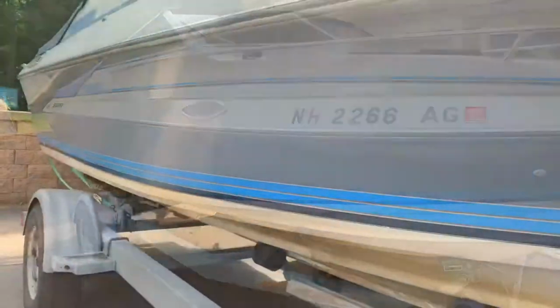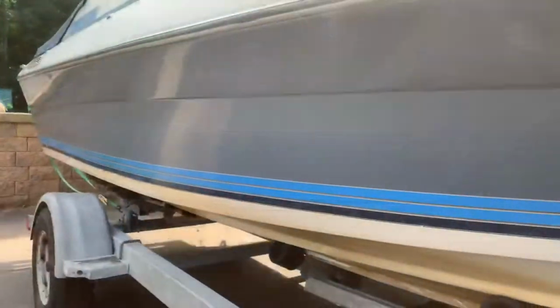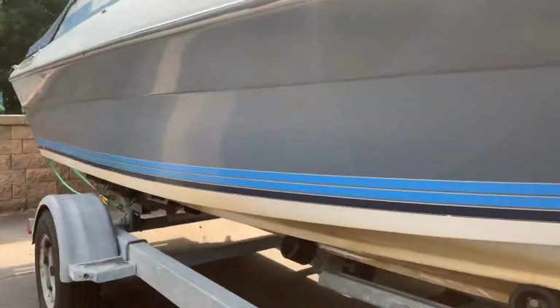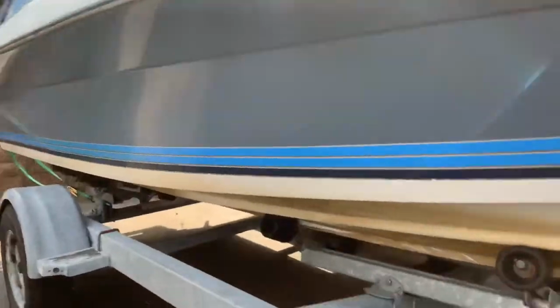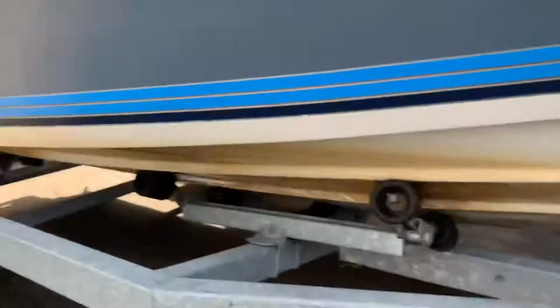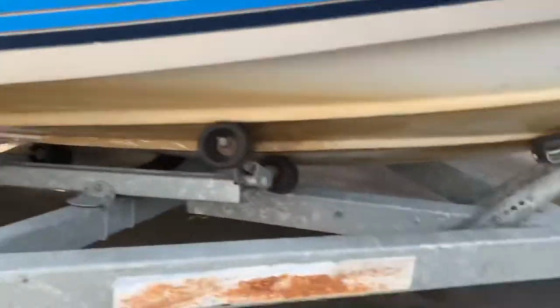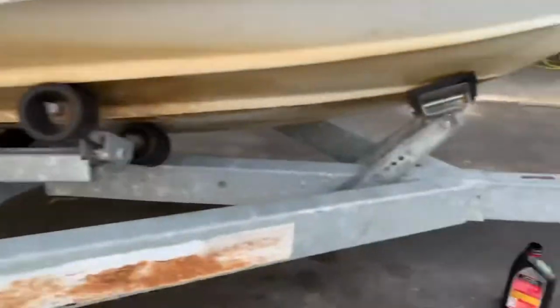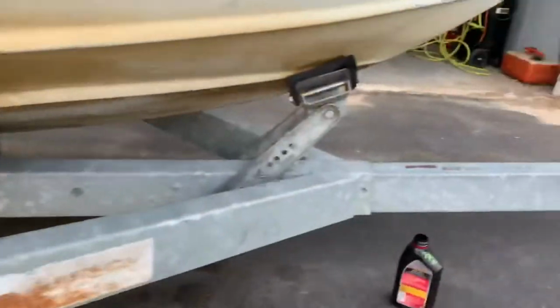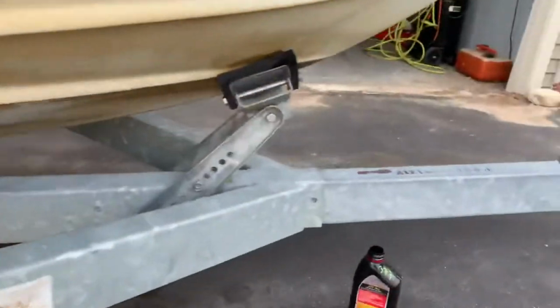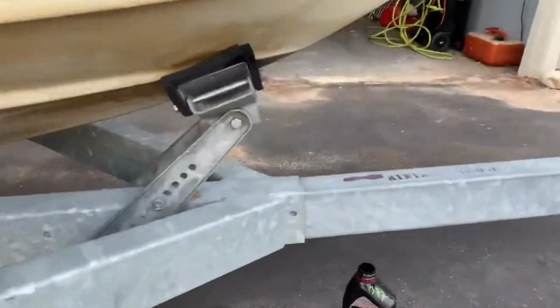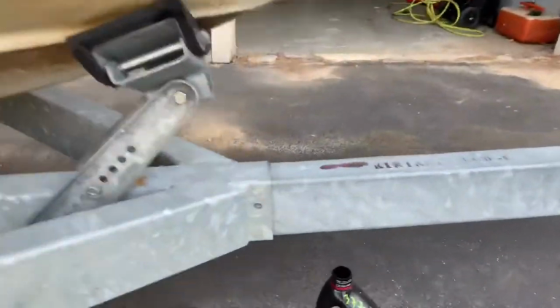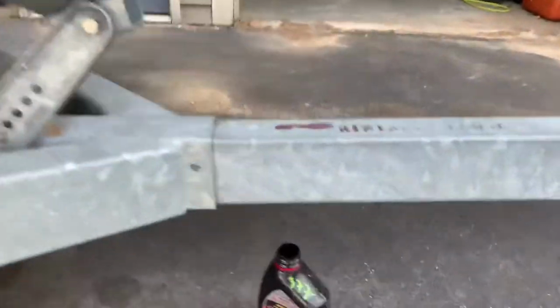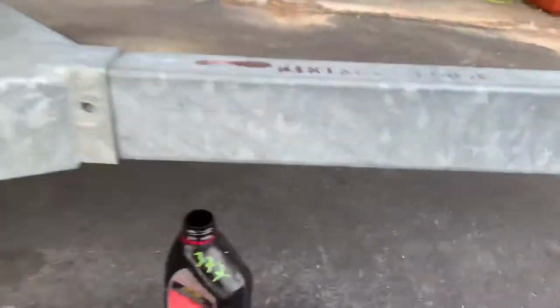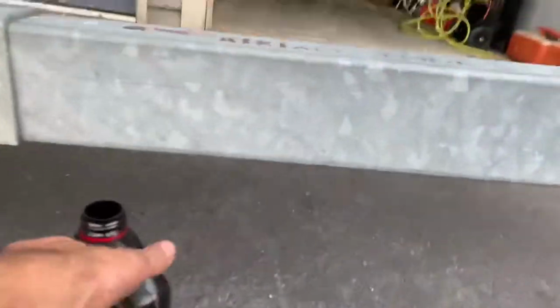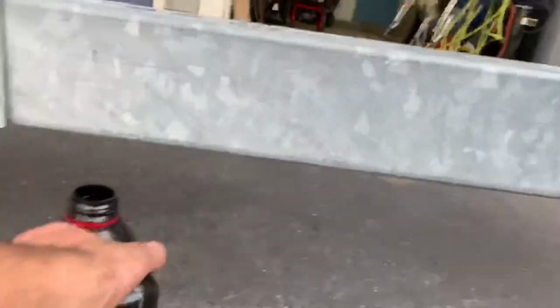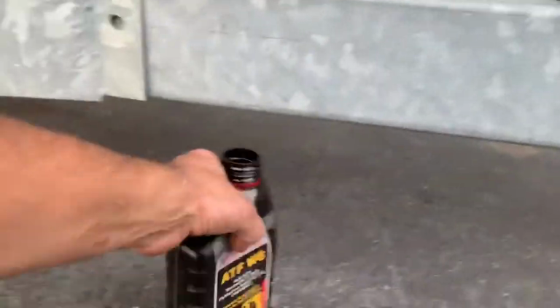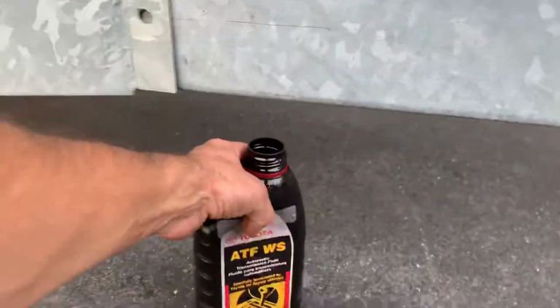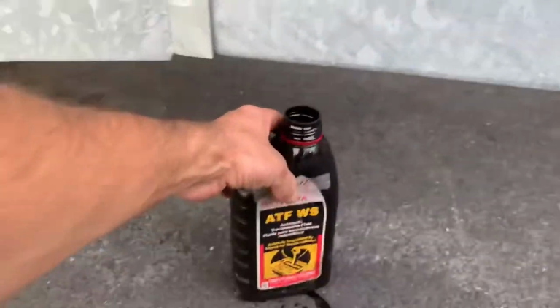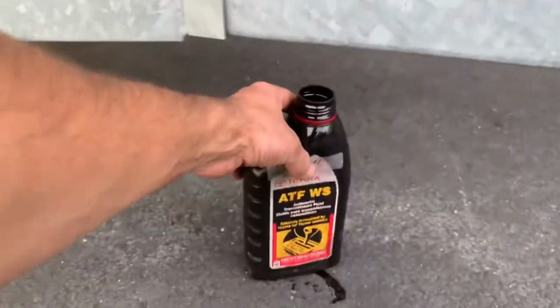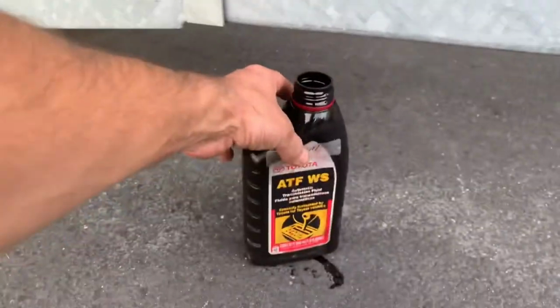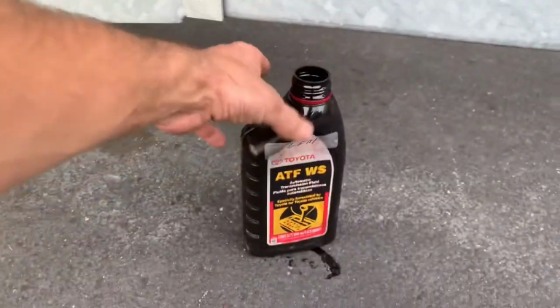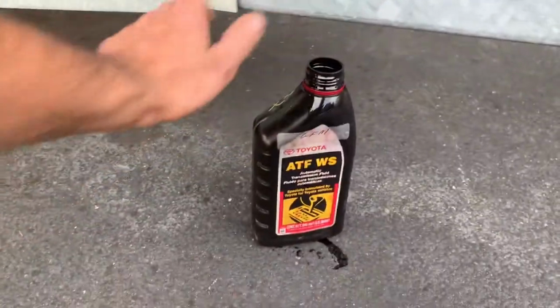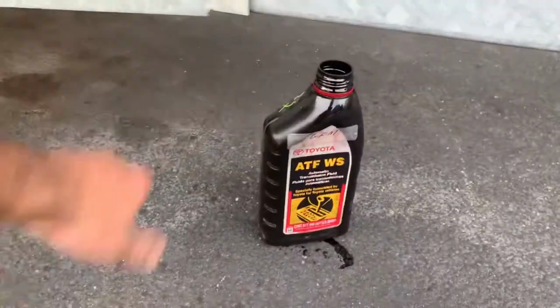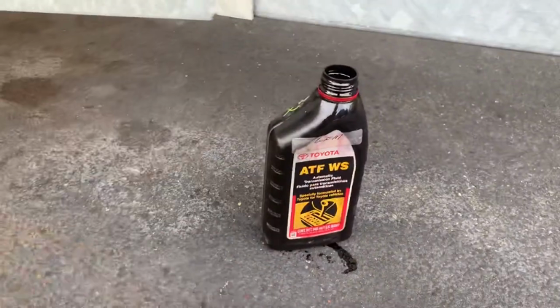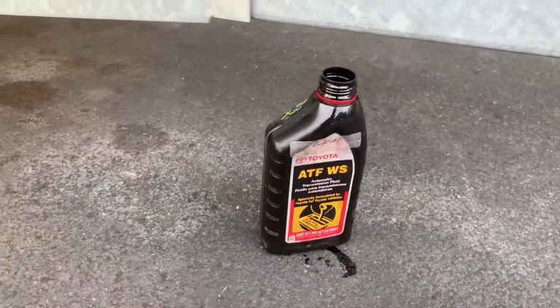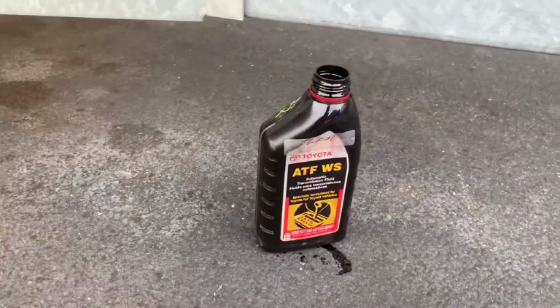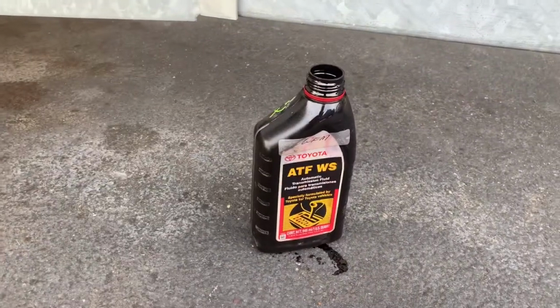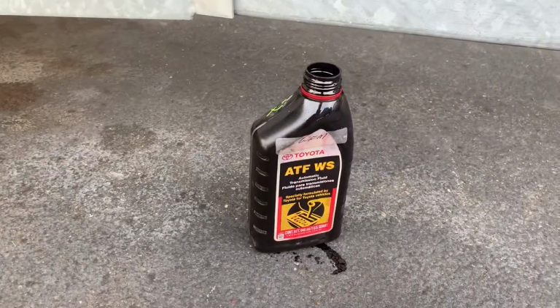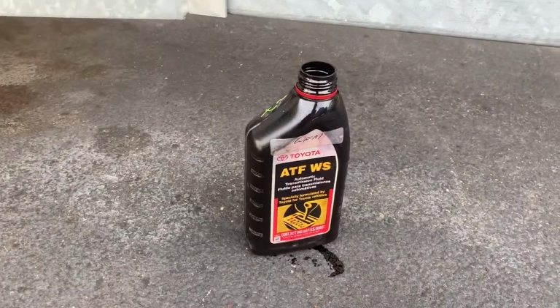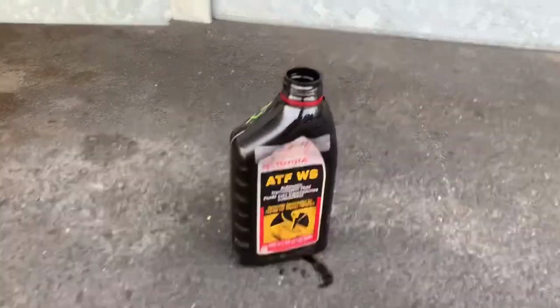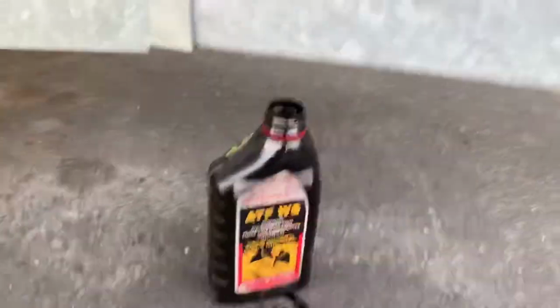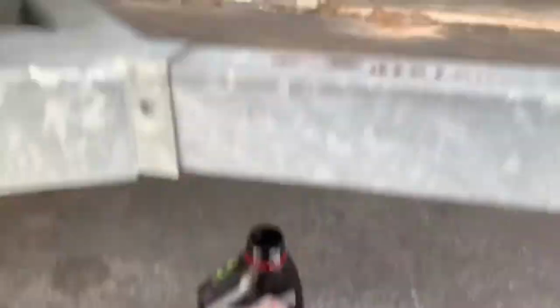Automatic transmission fluid. Put it on a rag and just apply away.